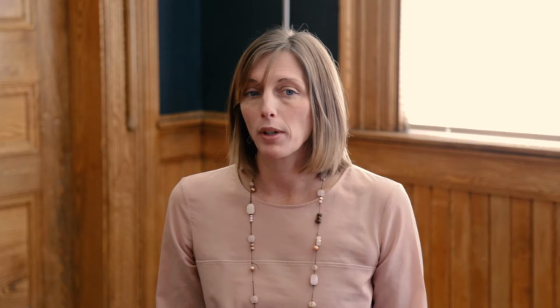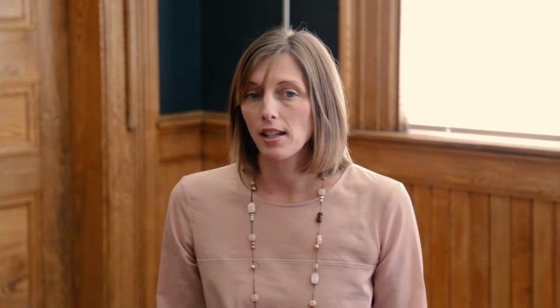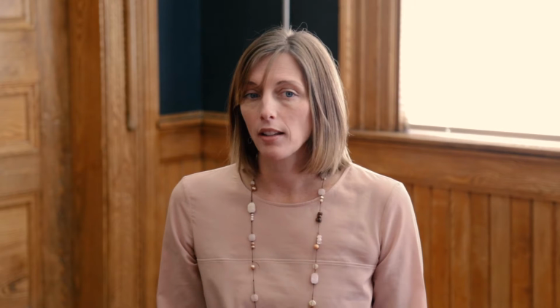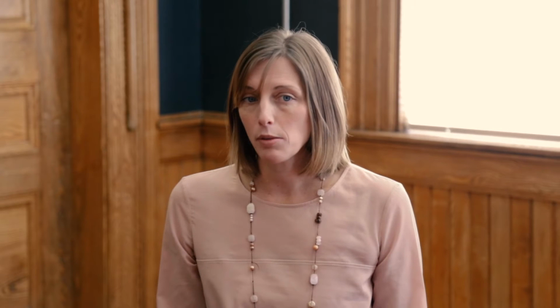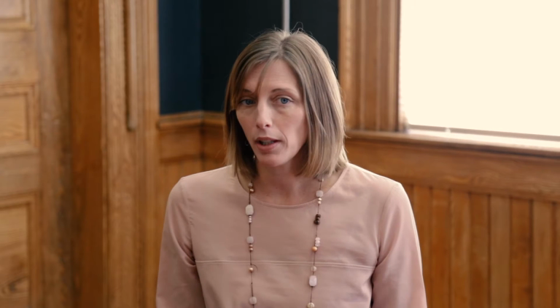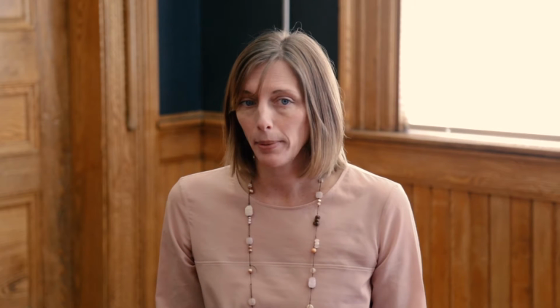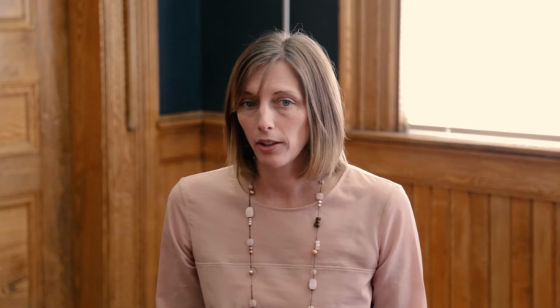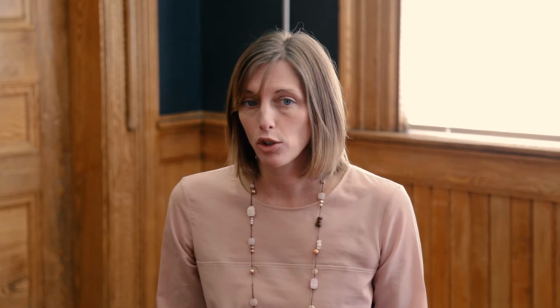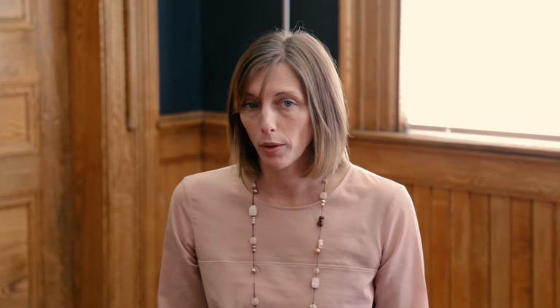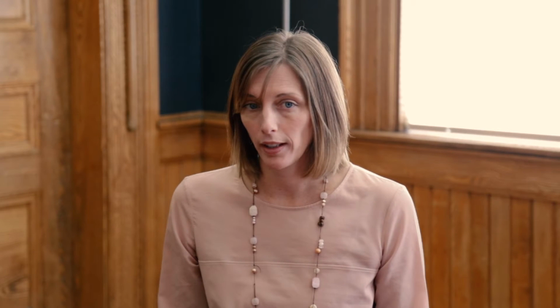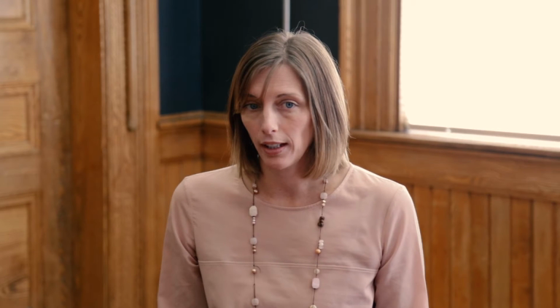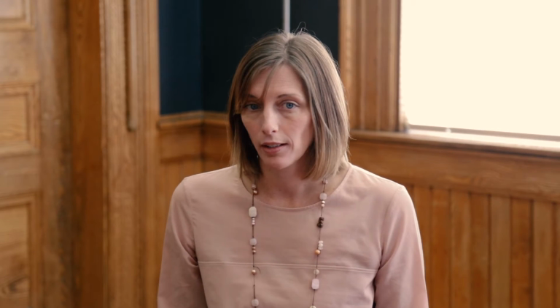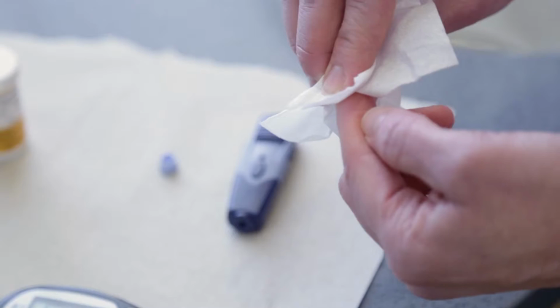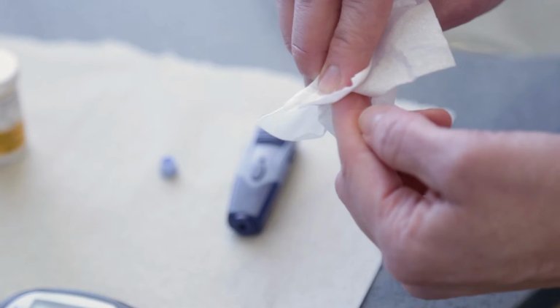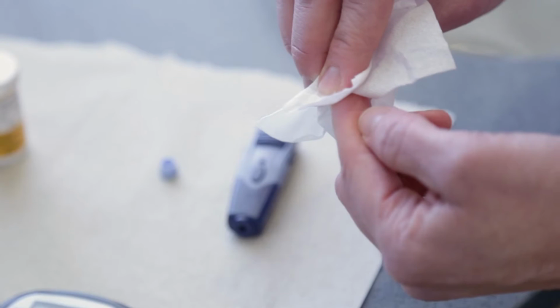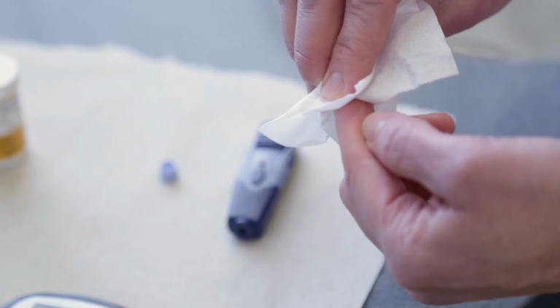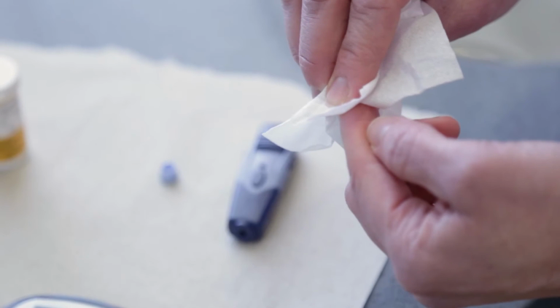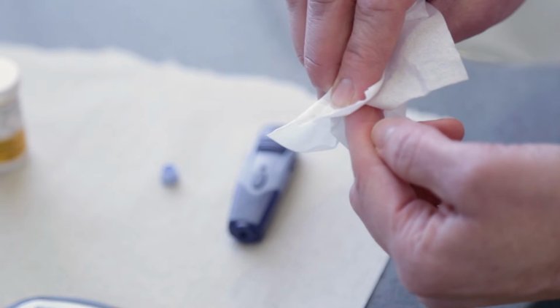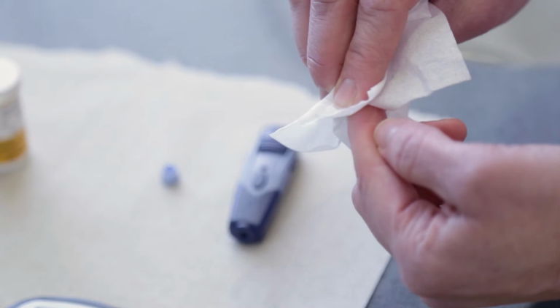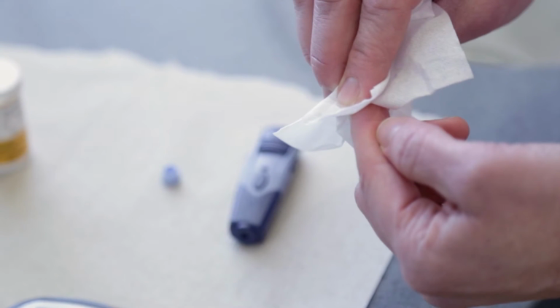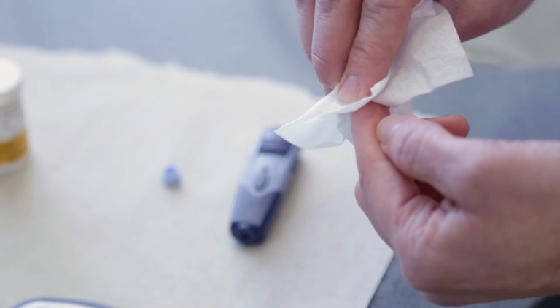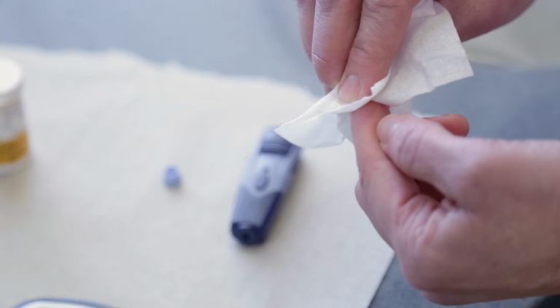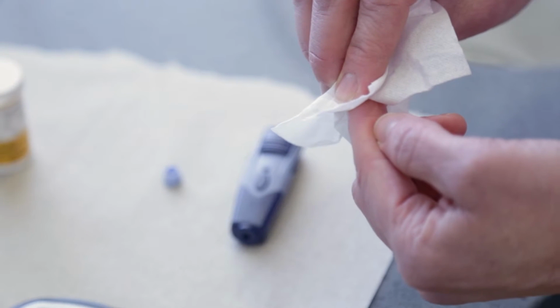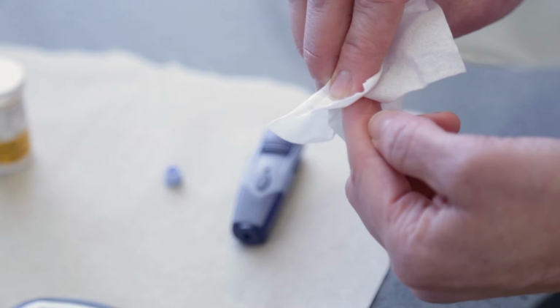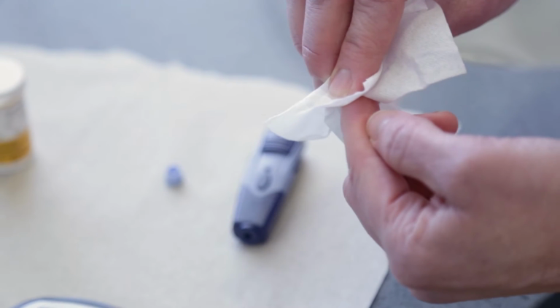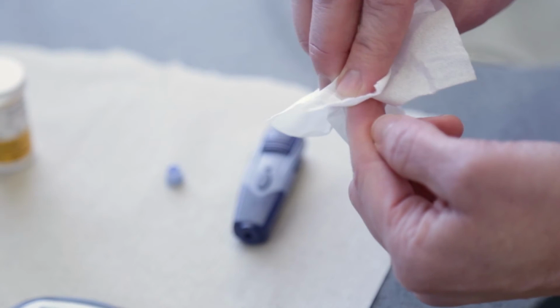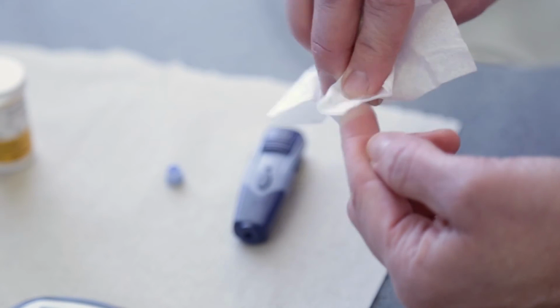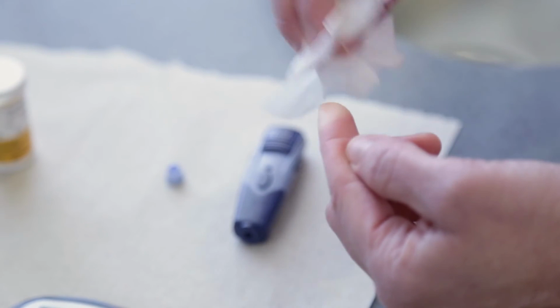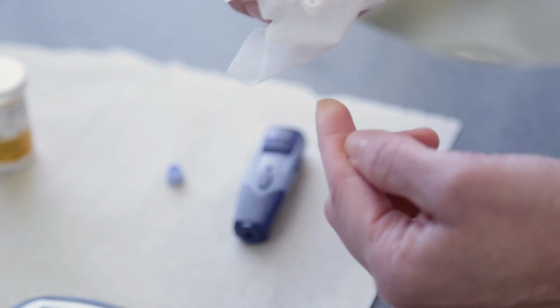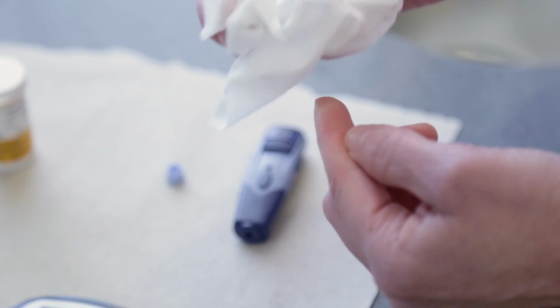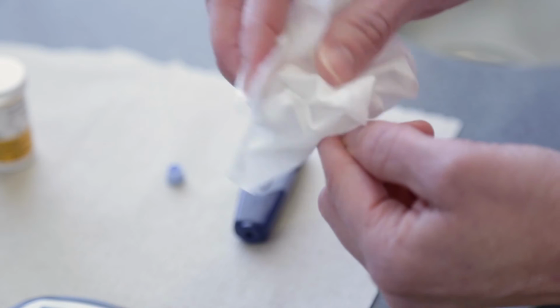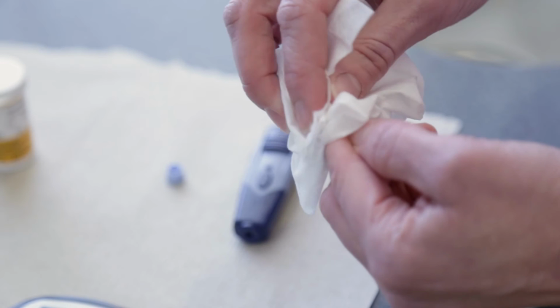Results will appear shortly. Wipe your finger with a clean tissue while waiting.